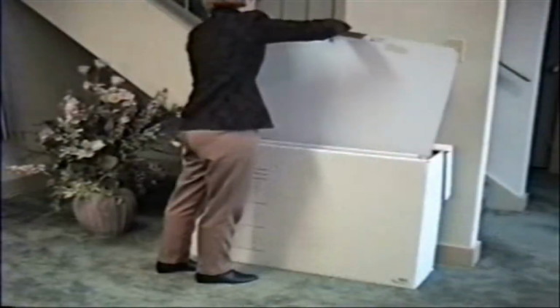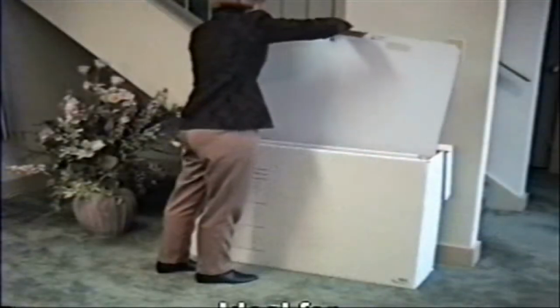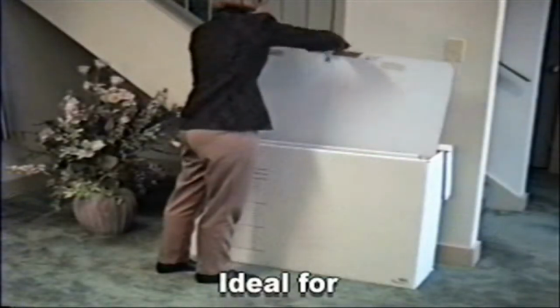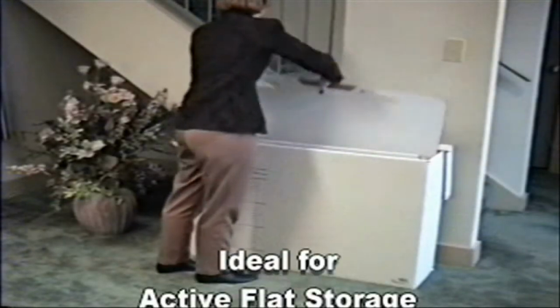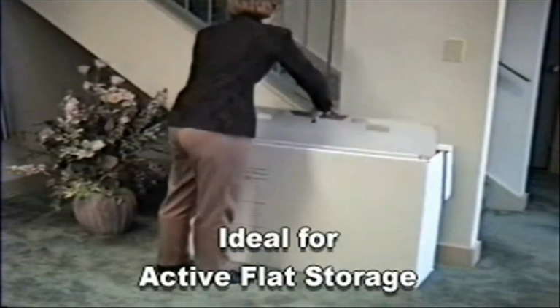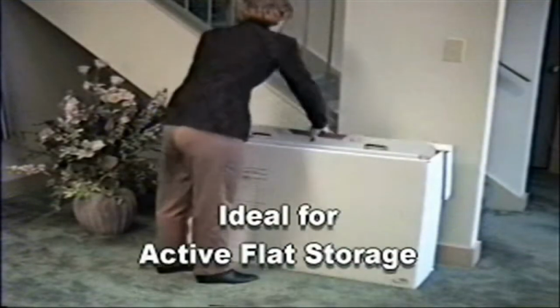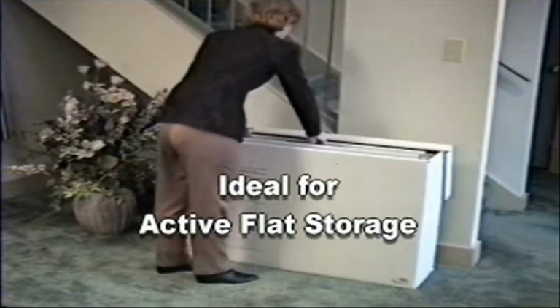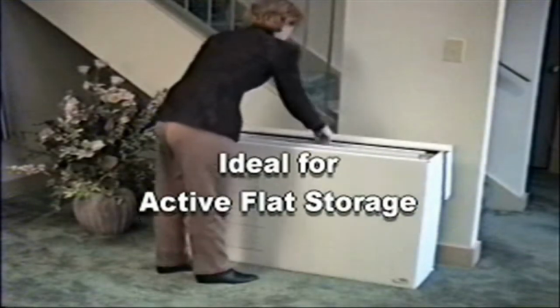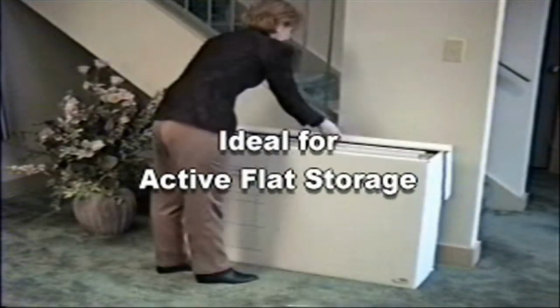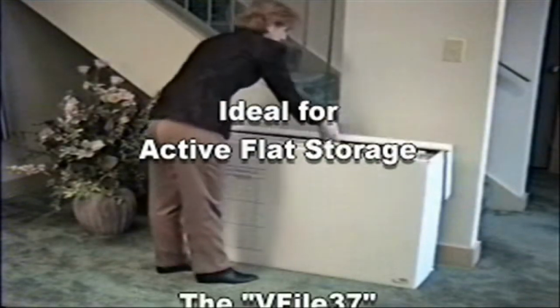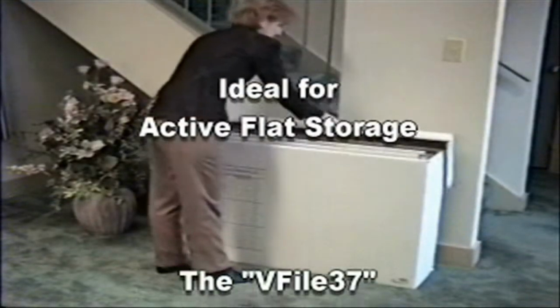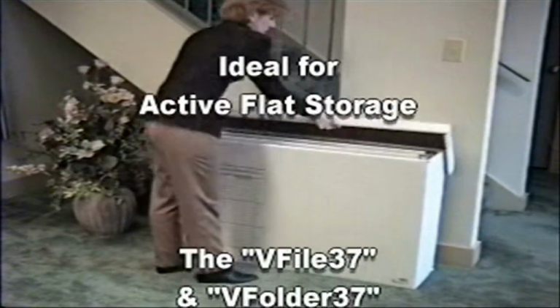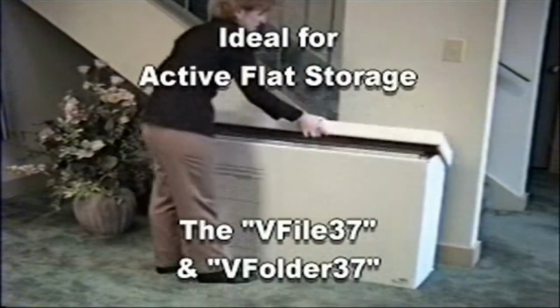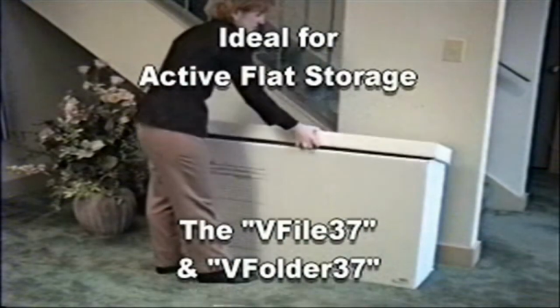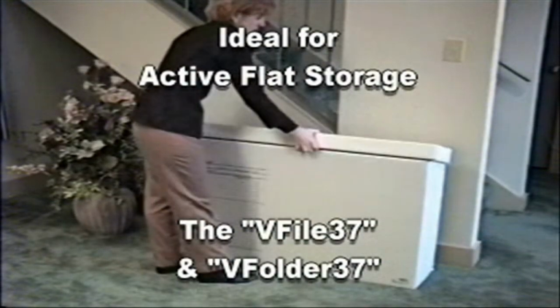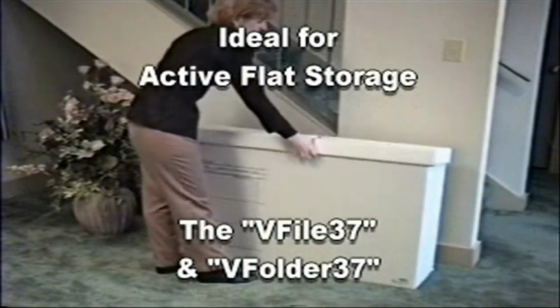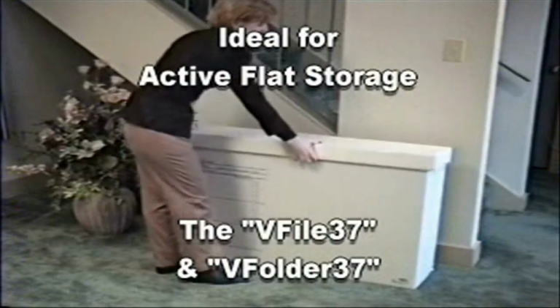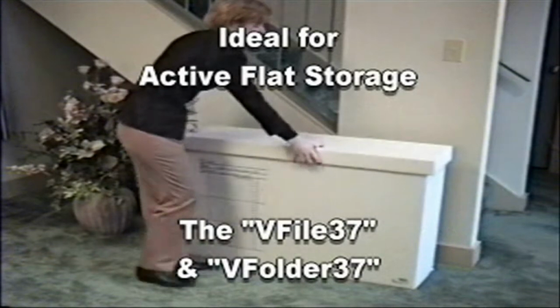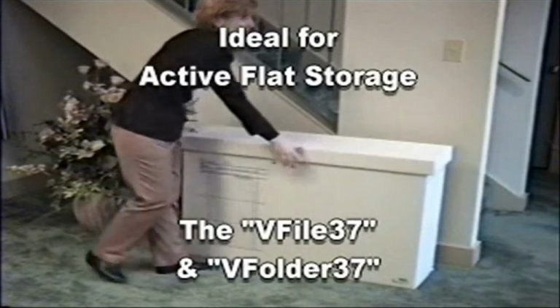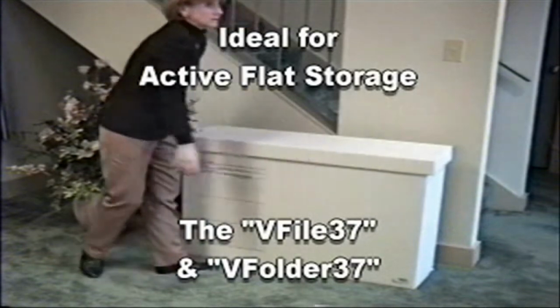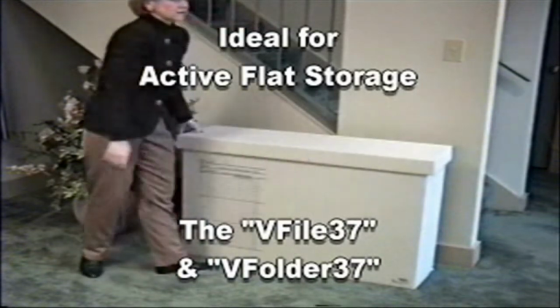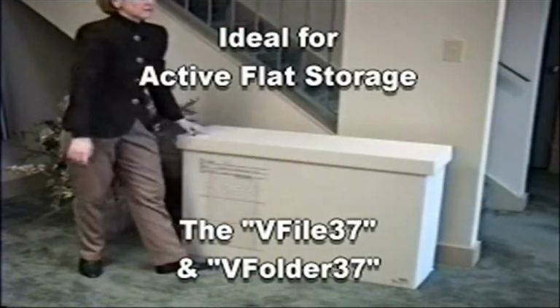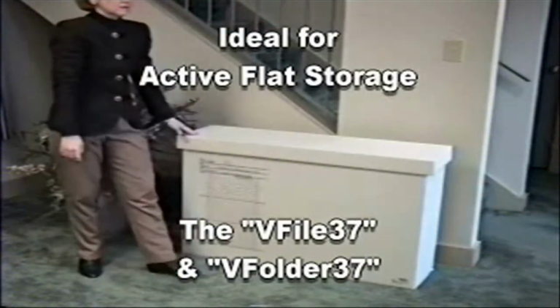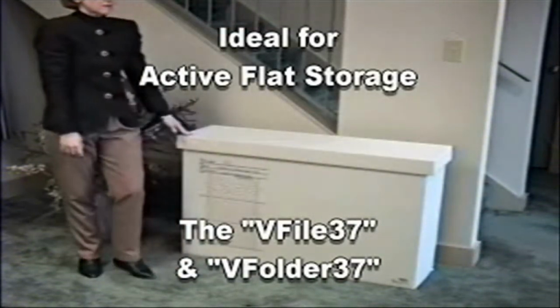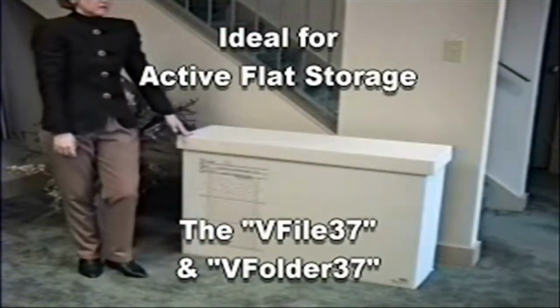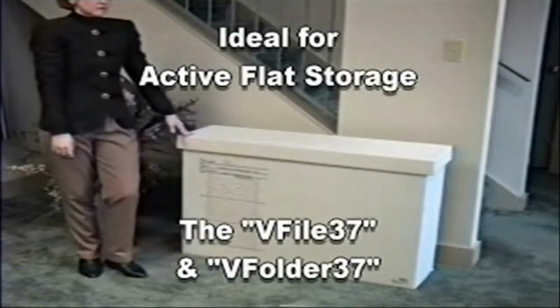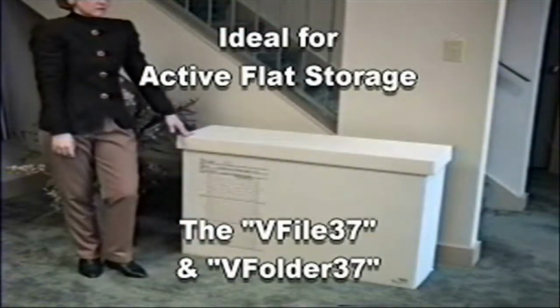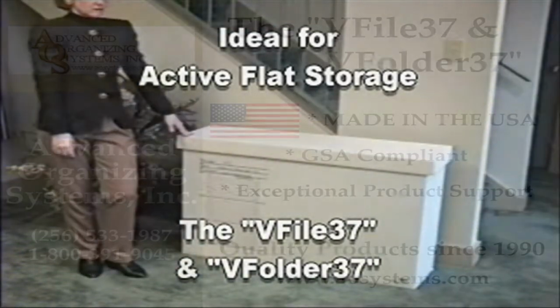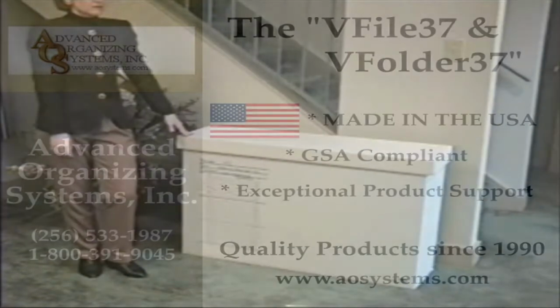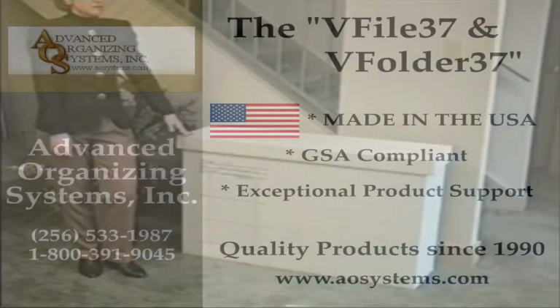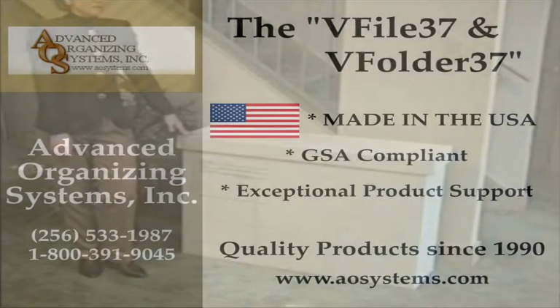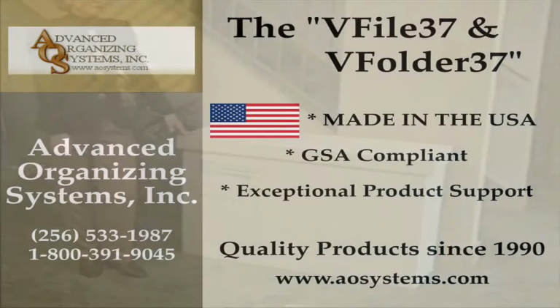Made from durable corrugated cardboard with a reinforced bottom, the V-File 37 is ideal for active flat storage.